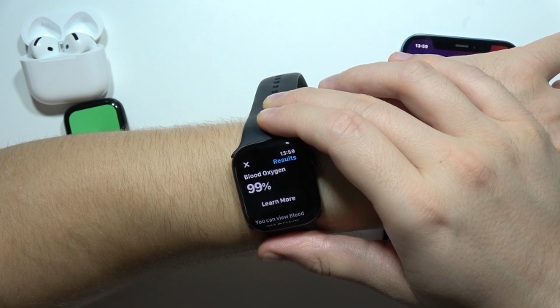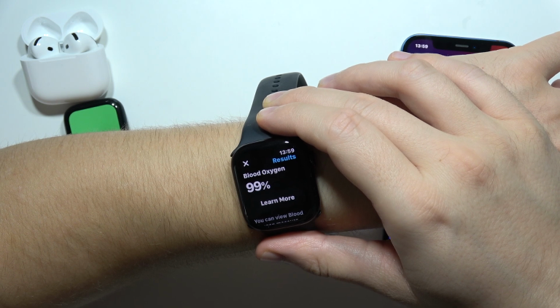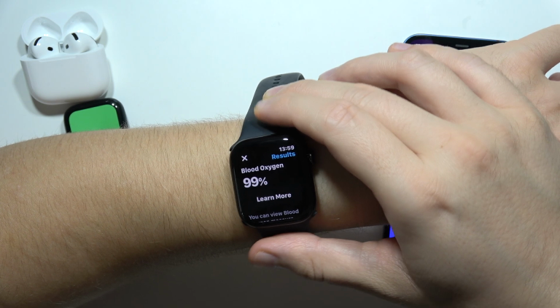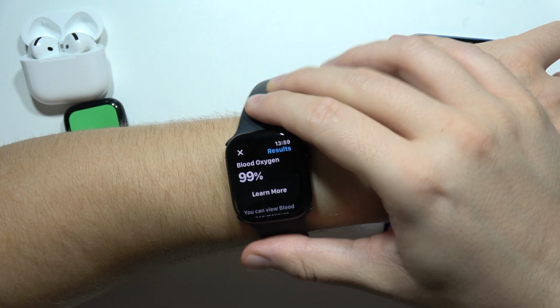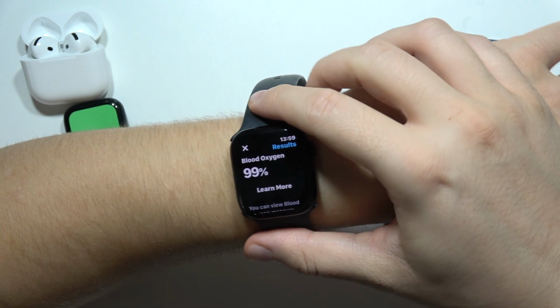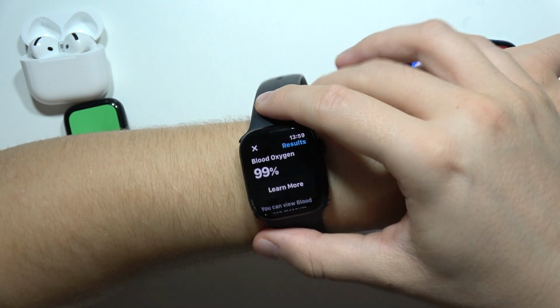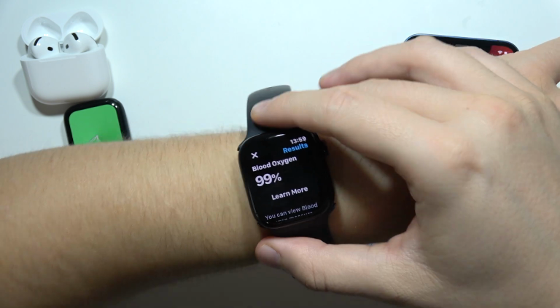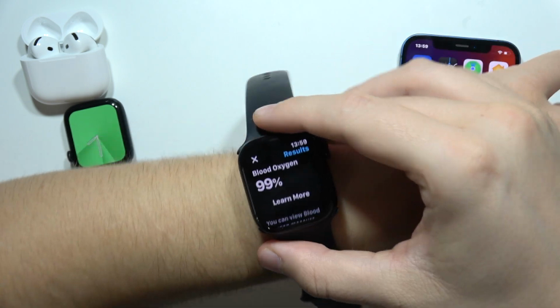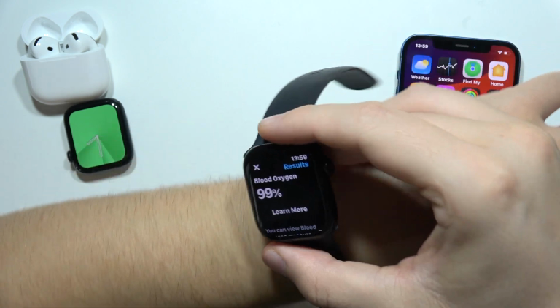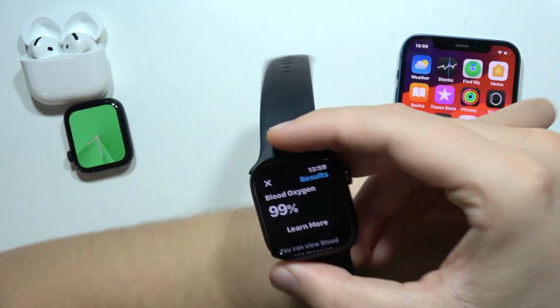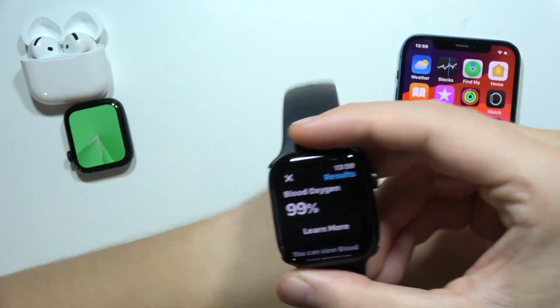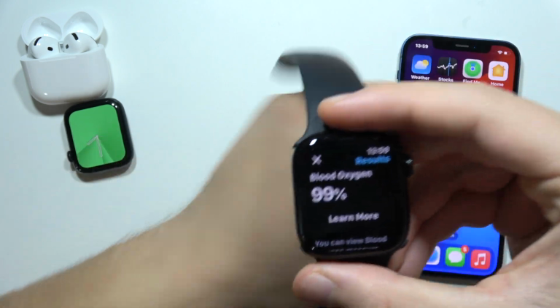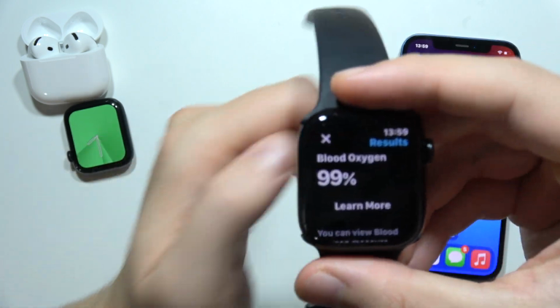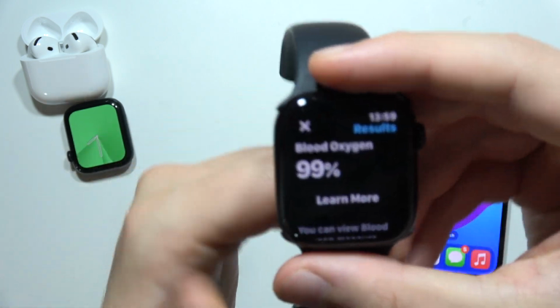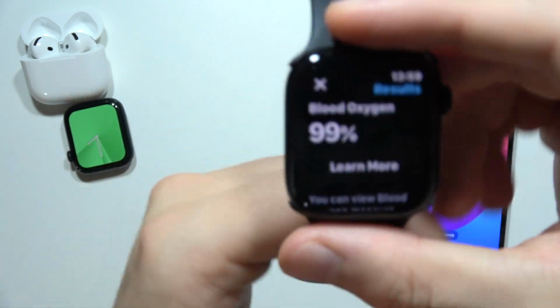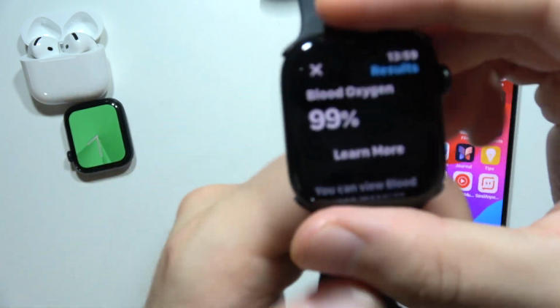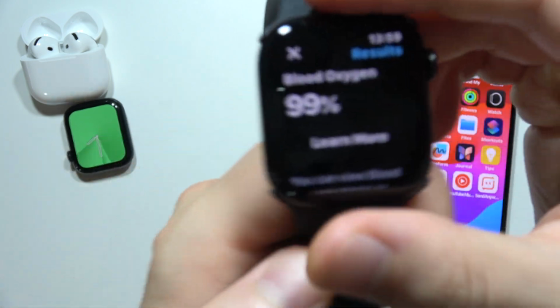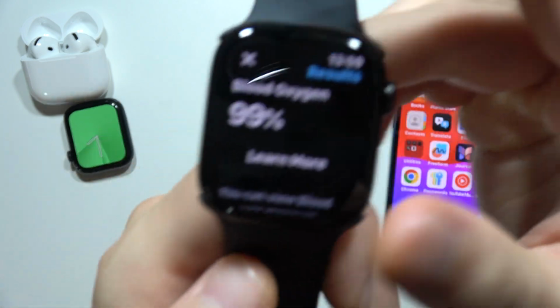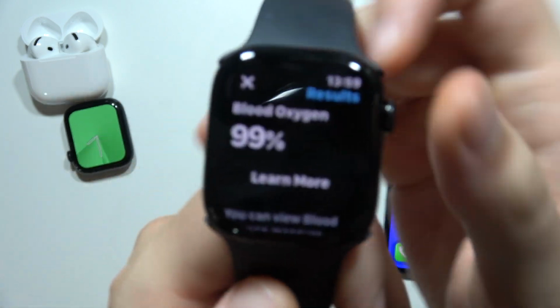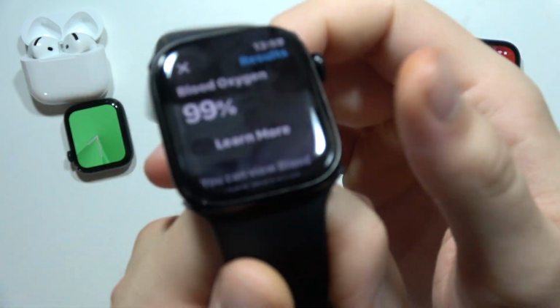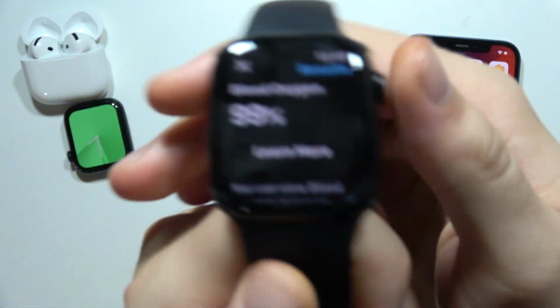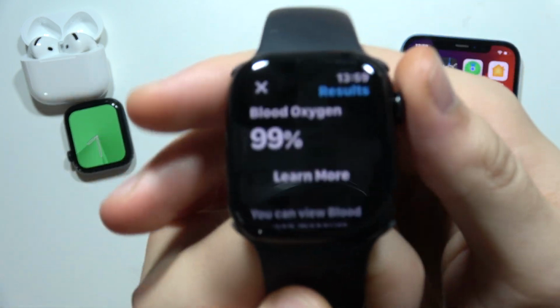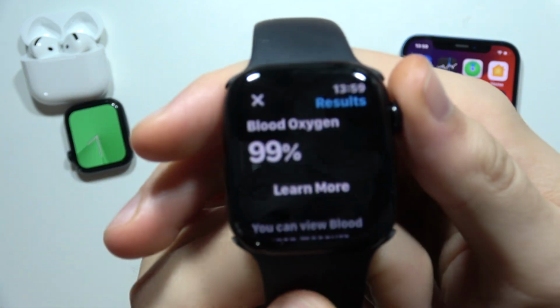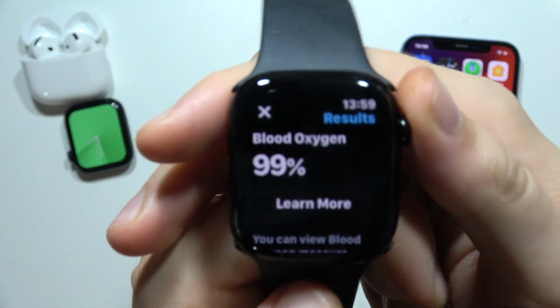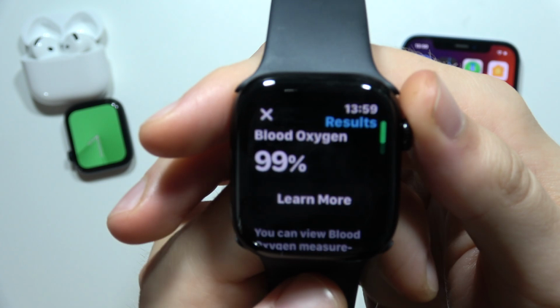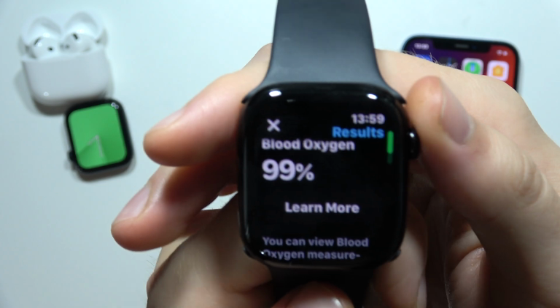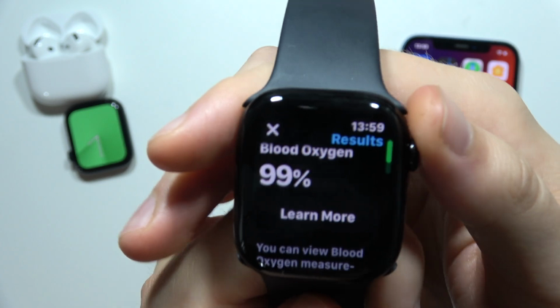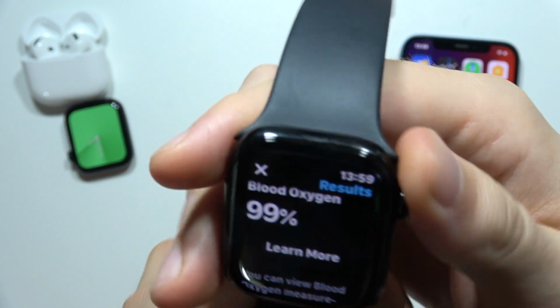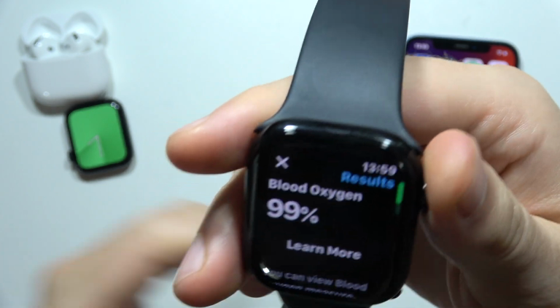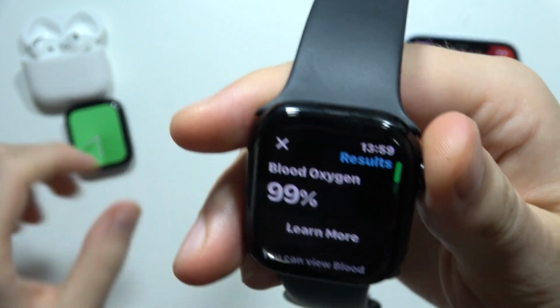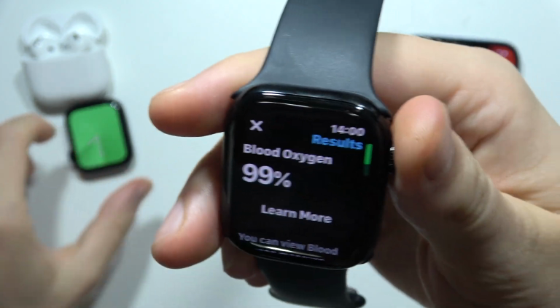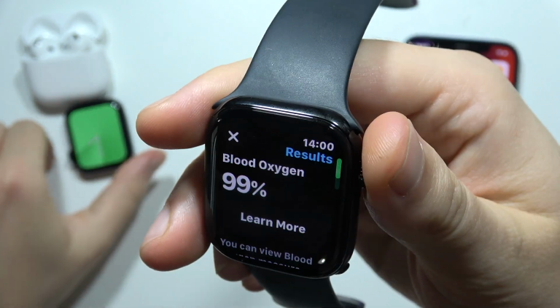Okay, and as you can see it's finished. In my case it shows 99%, so it's not that bad.